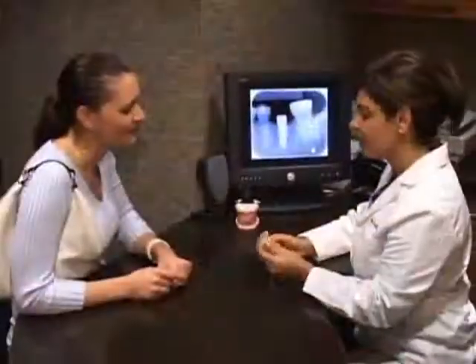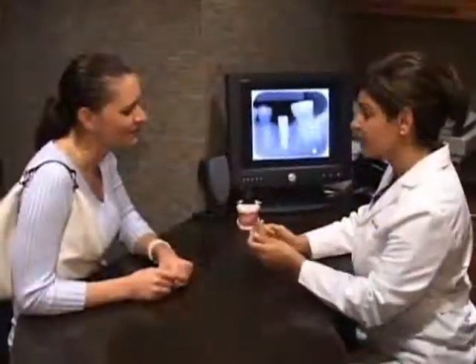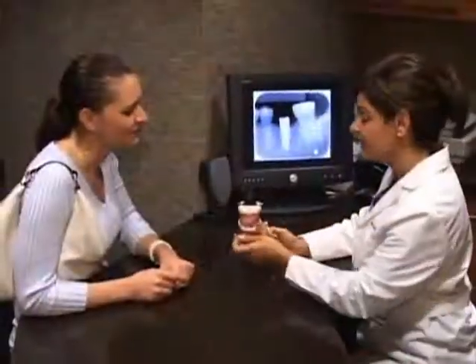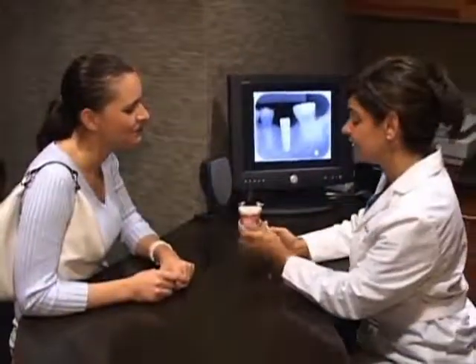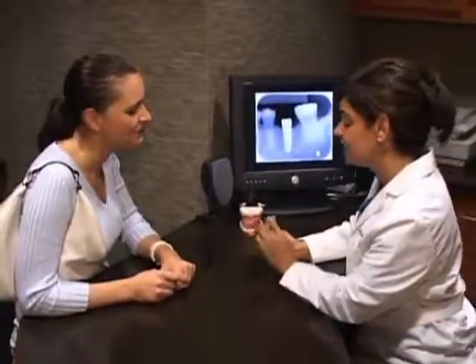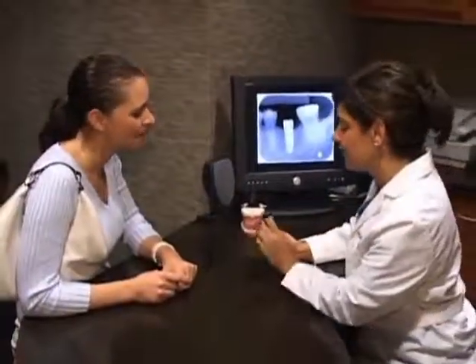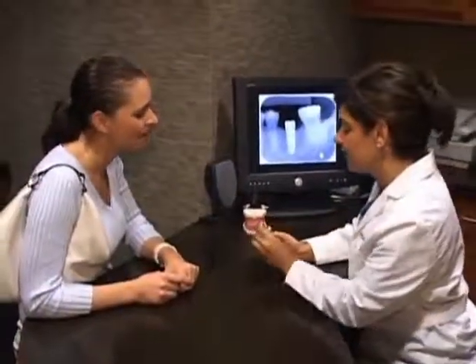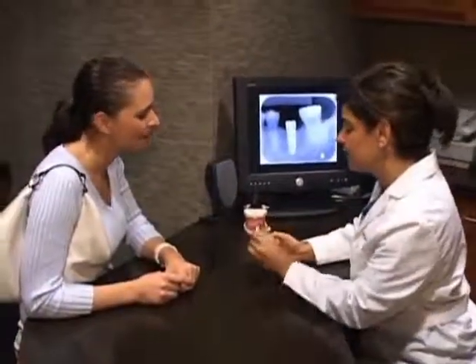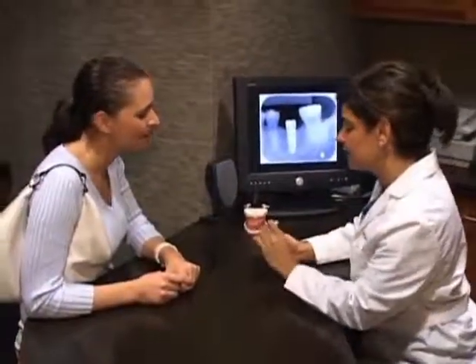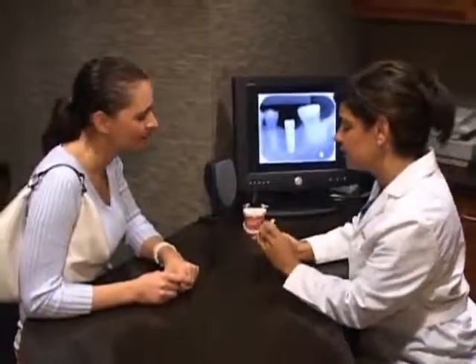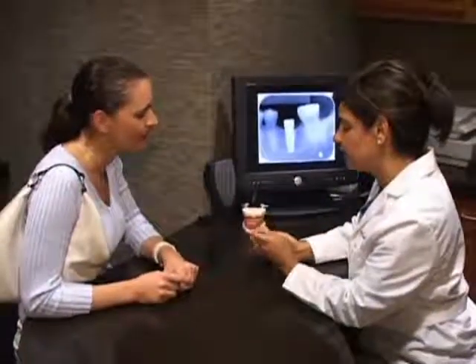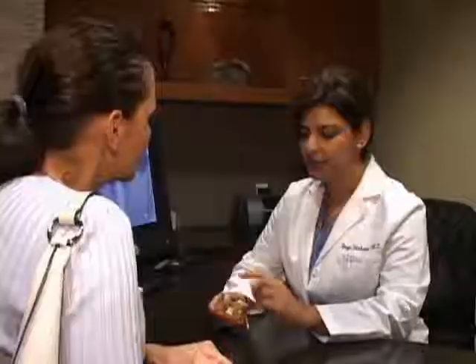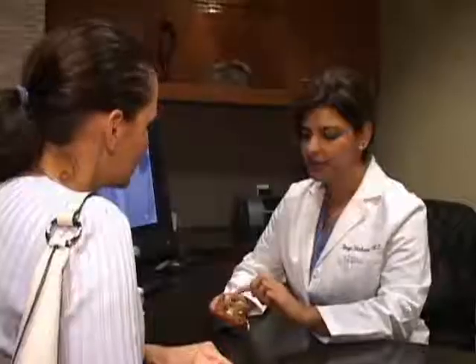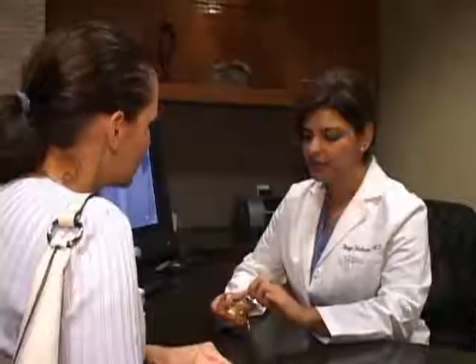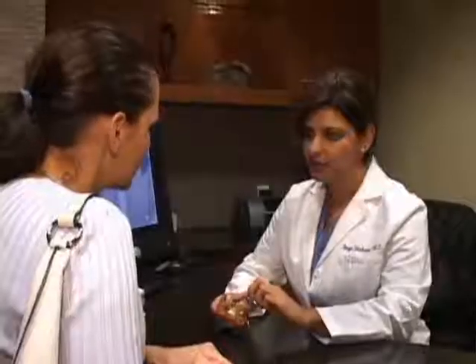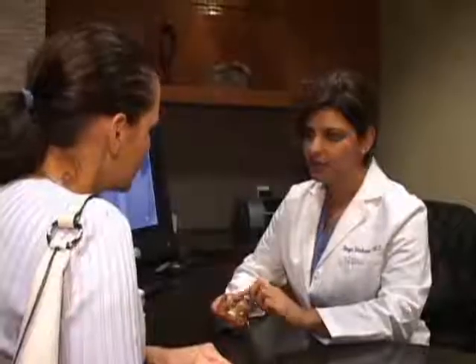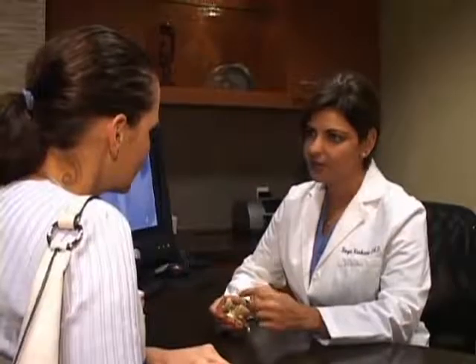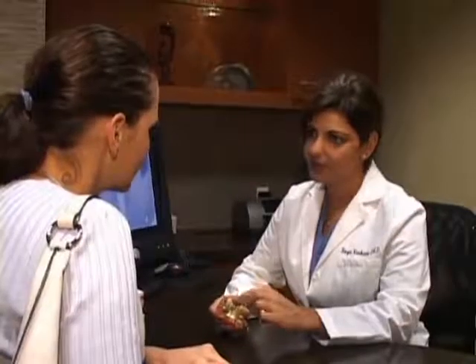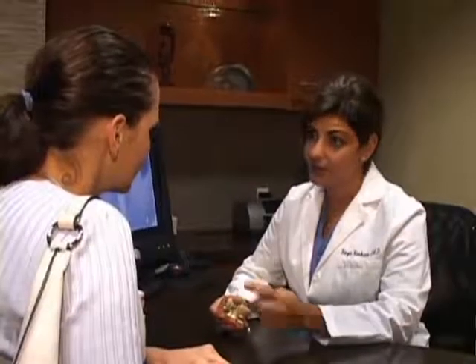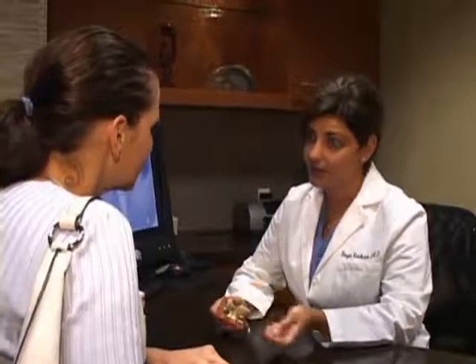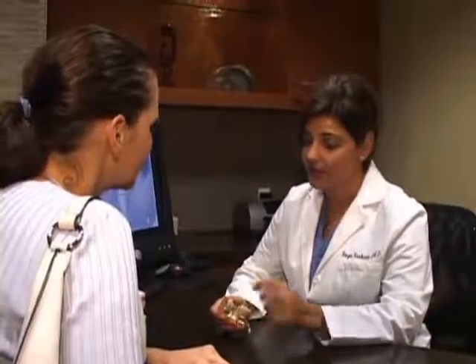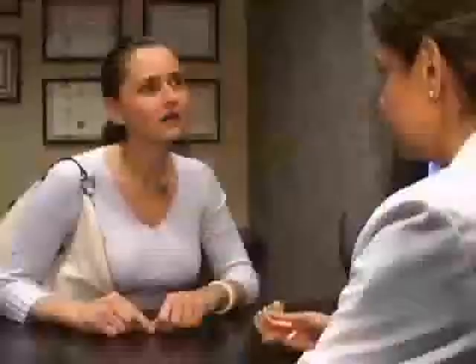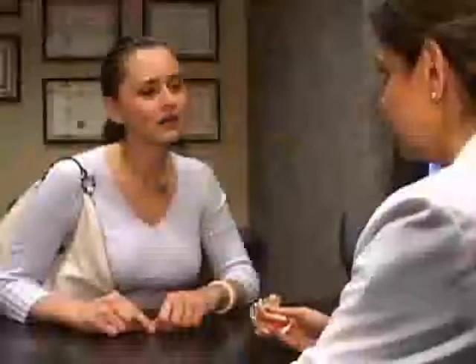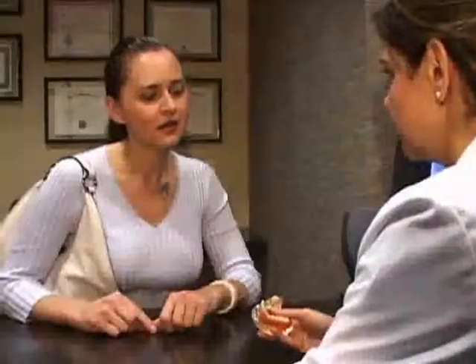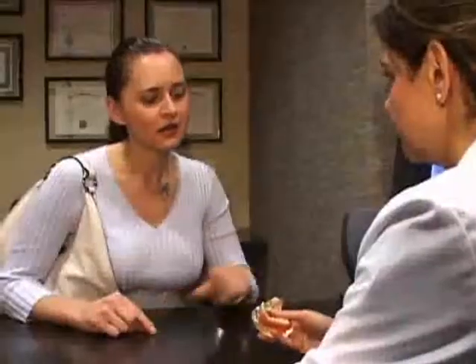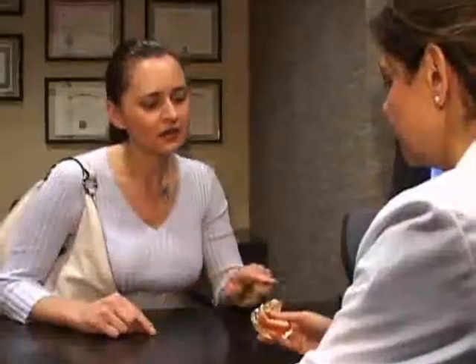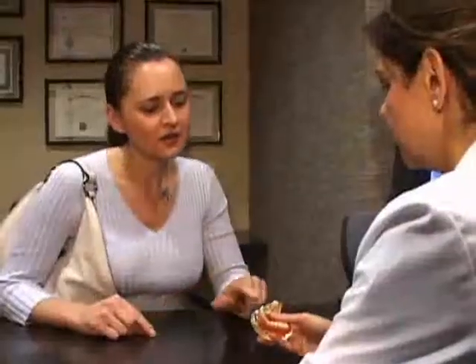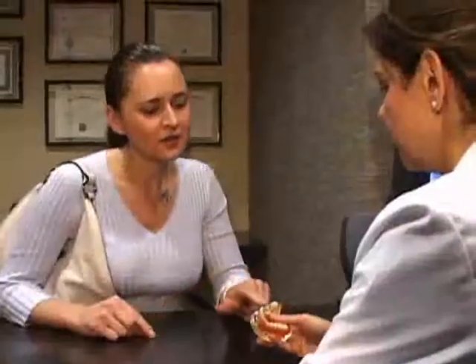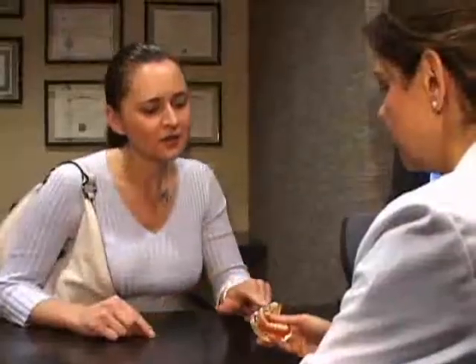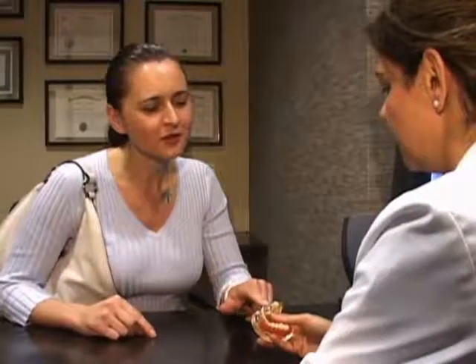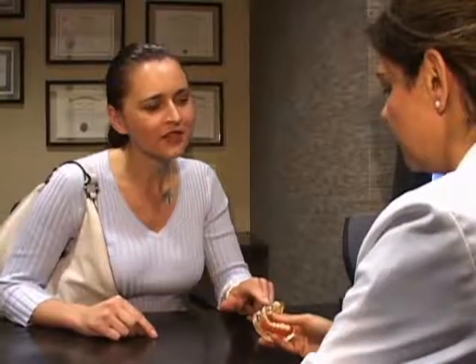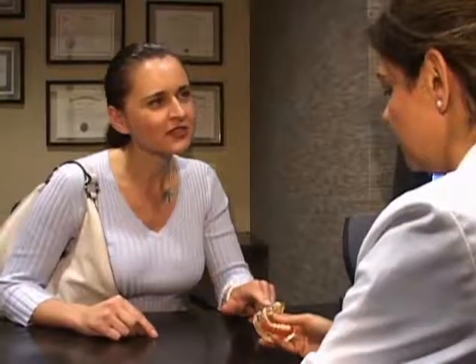To learn more, we spoke with Dr. Roya Niakiani, who specializes in periodontal plastic surgeries and dental implants.